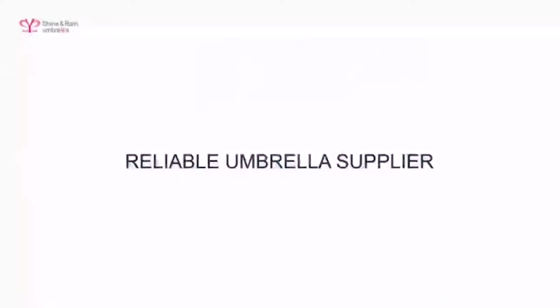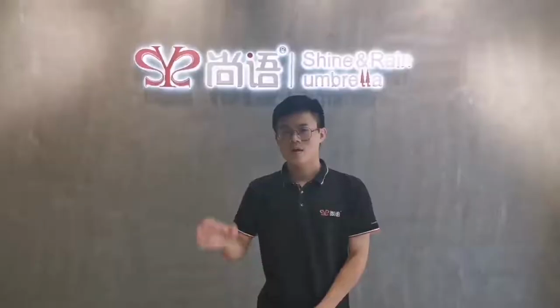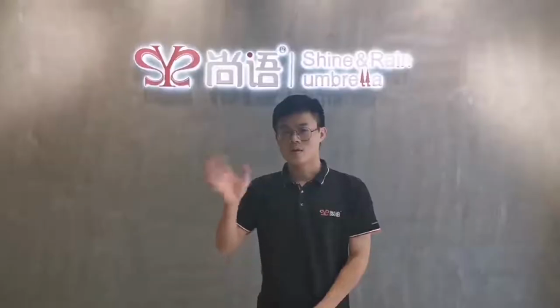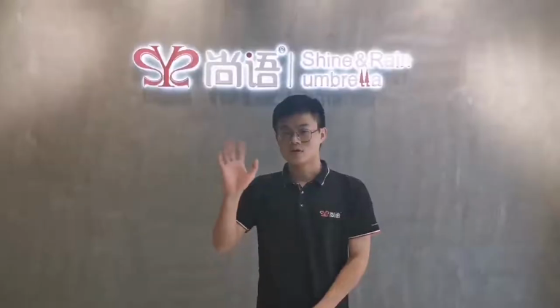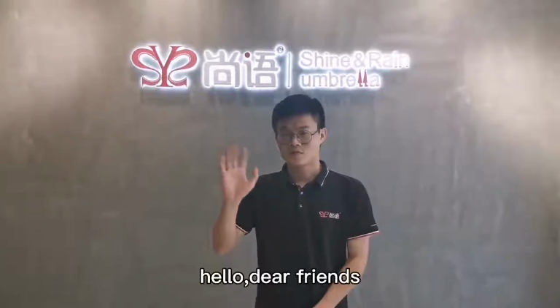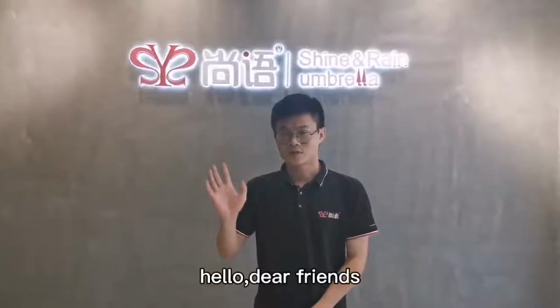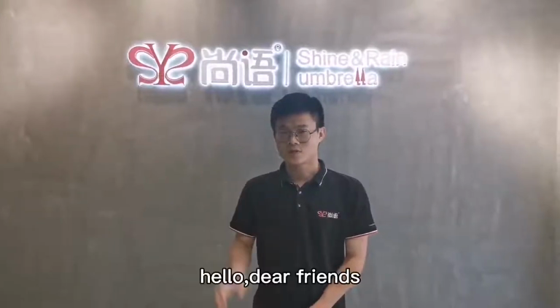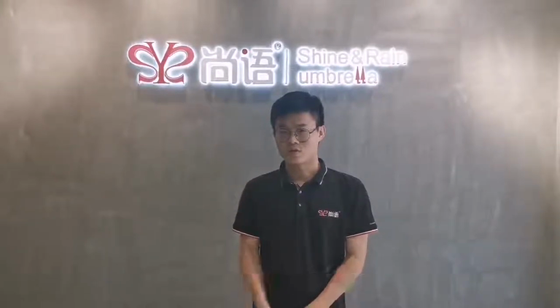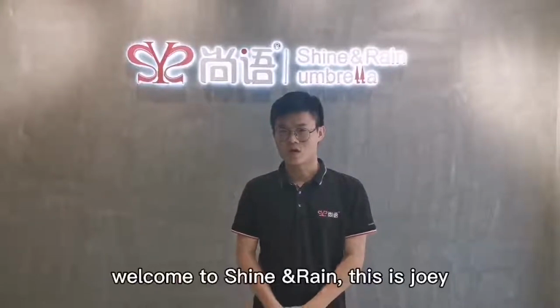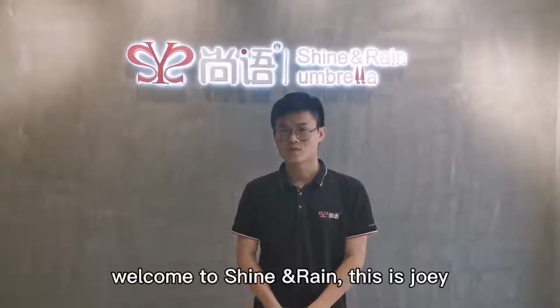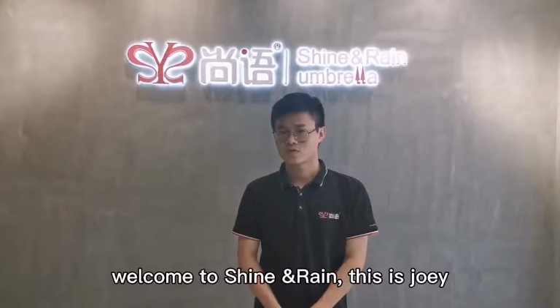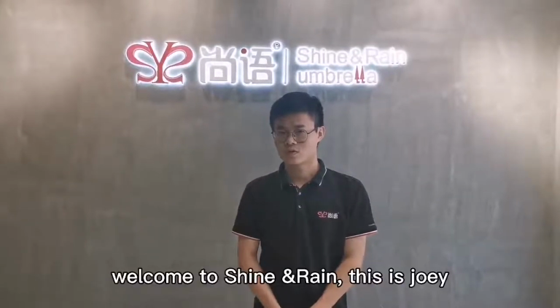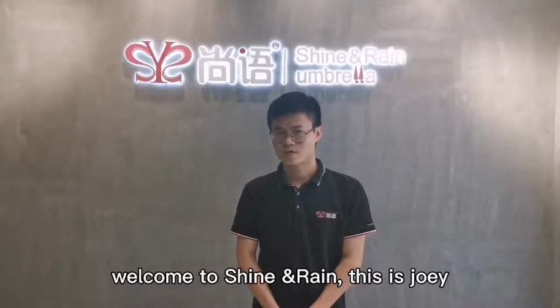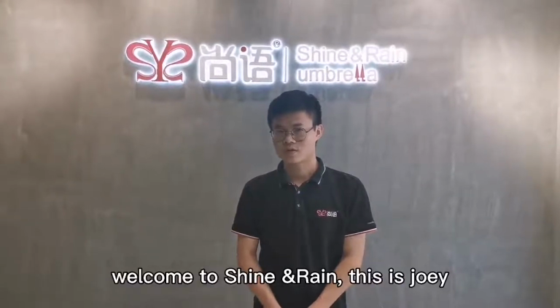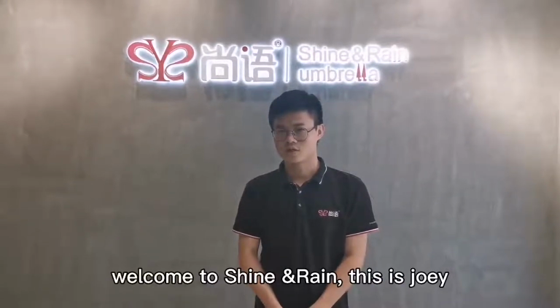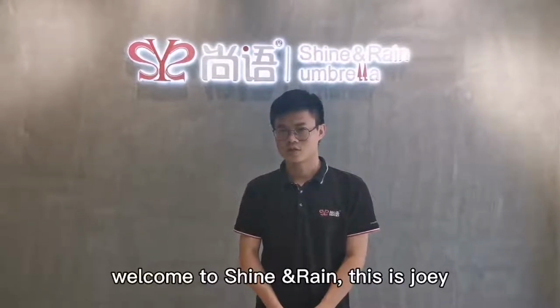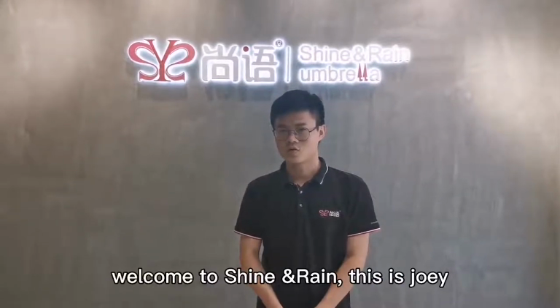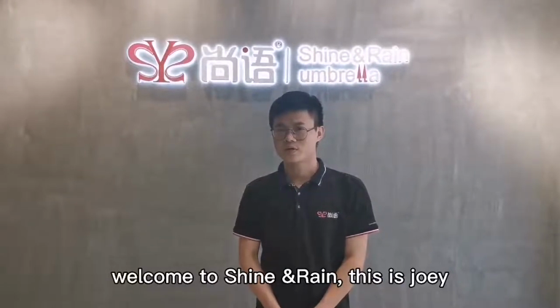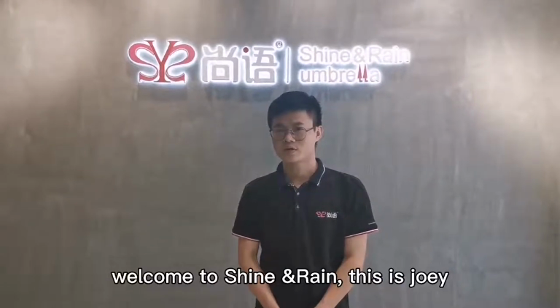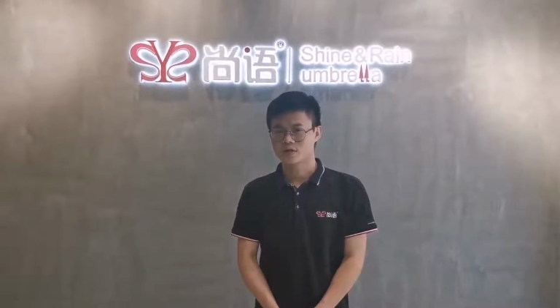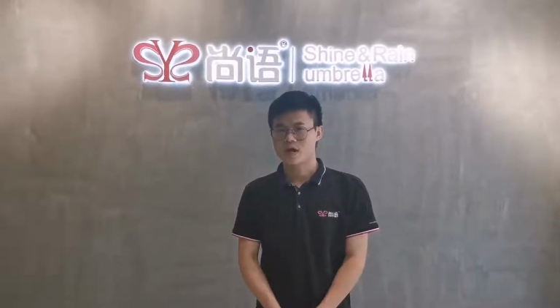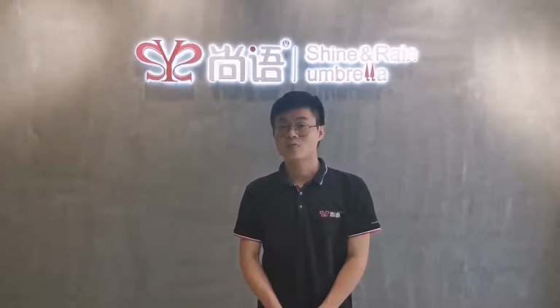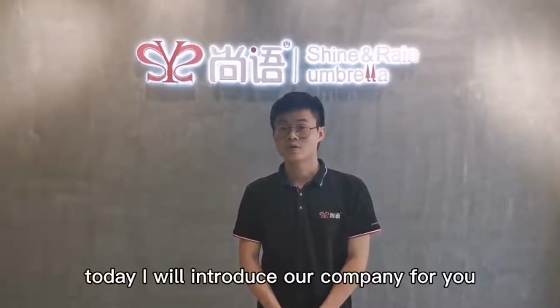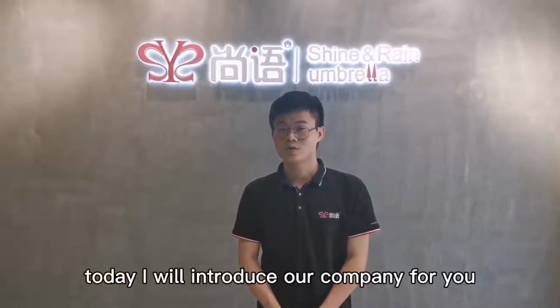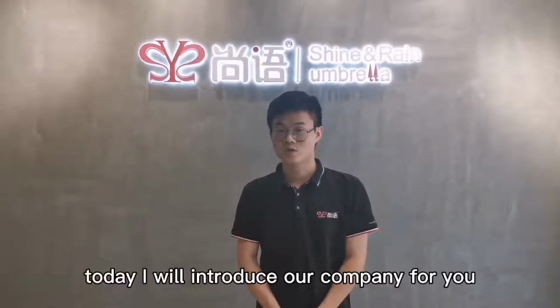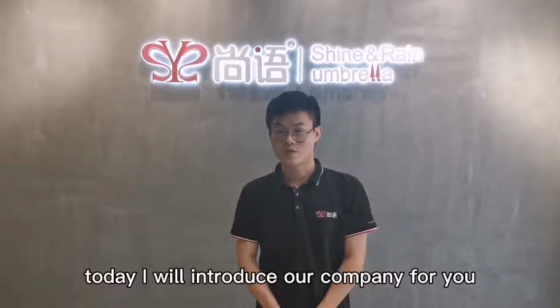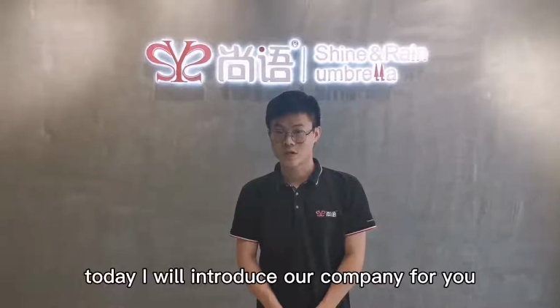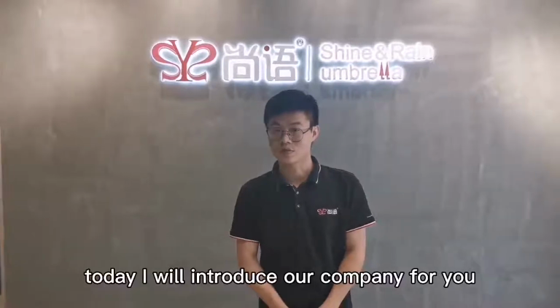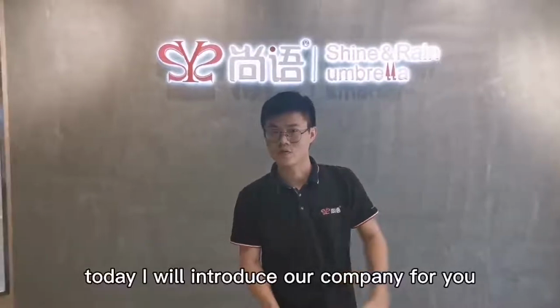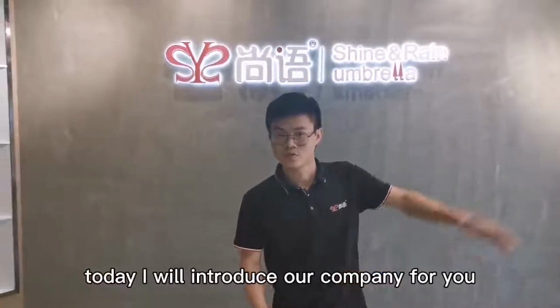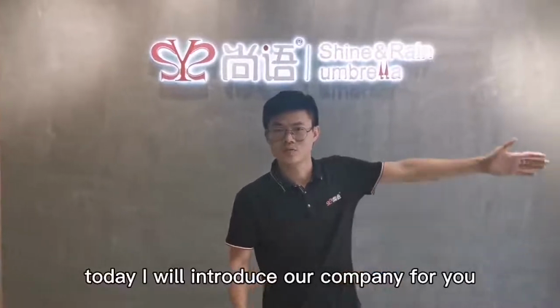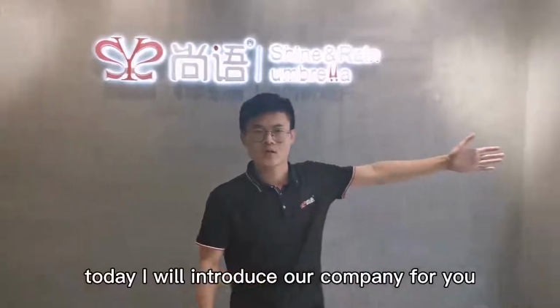Hello dear friends, welcome to Shireen. This is Joey. Today I will introduce our company for you.